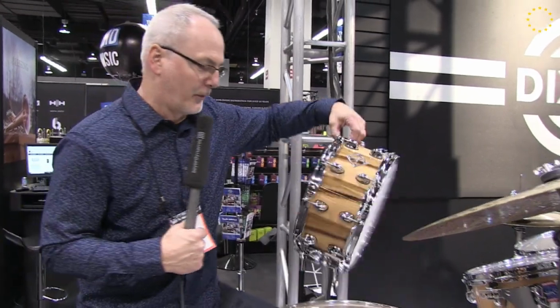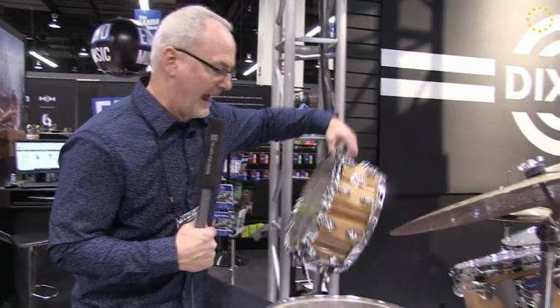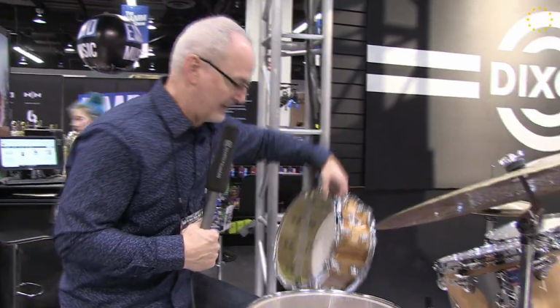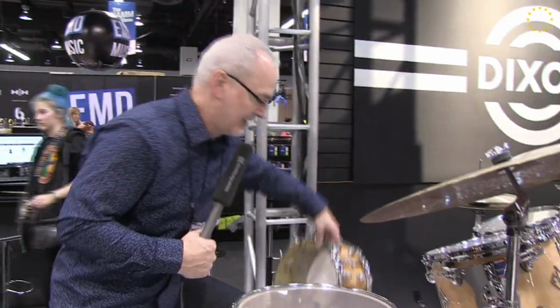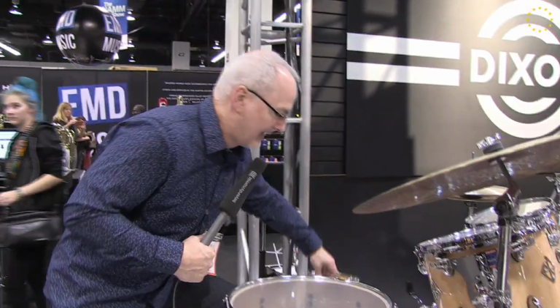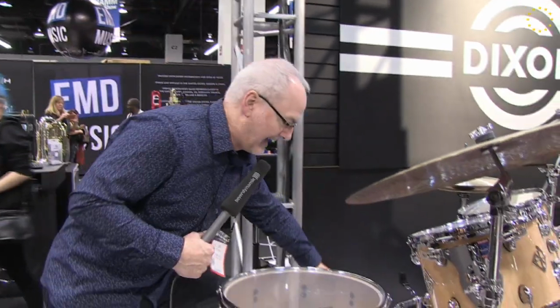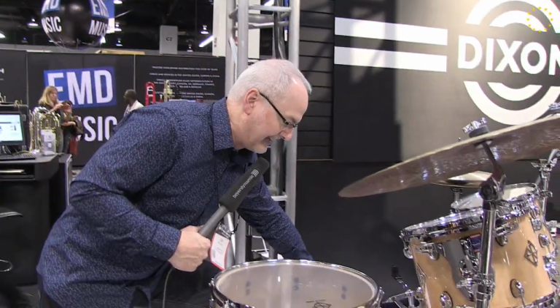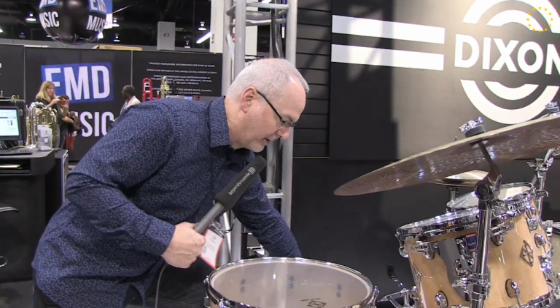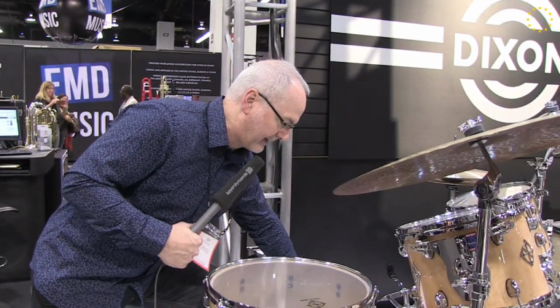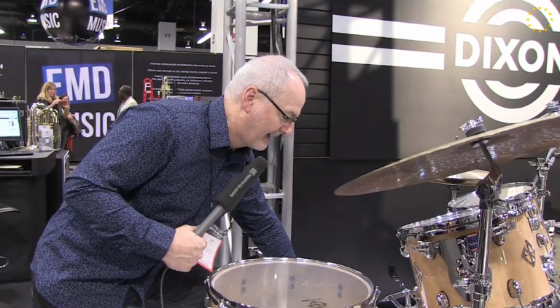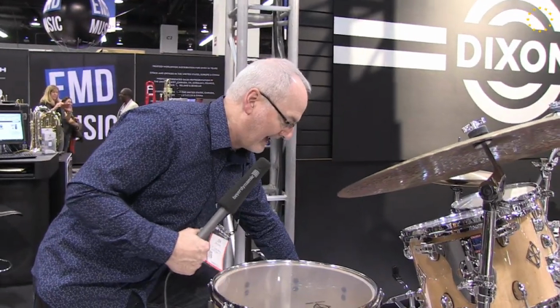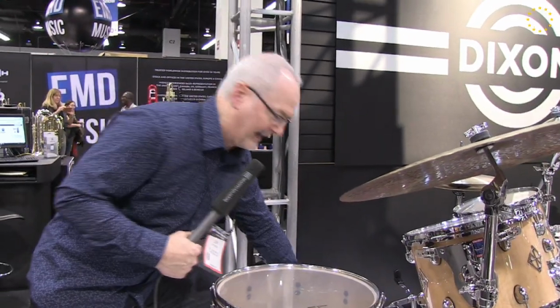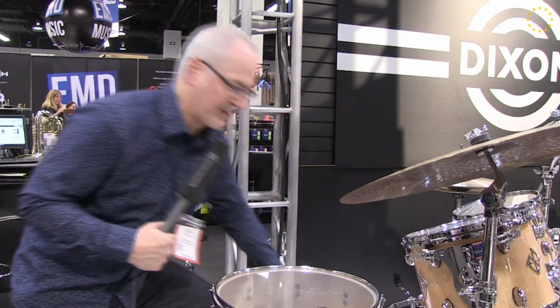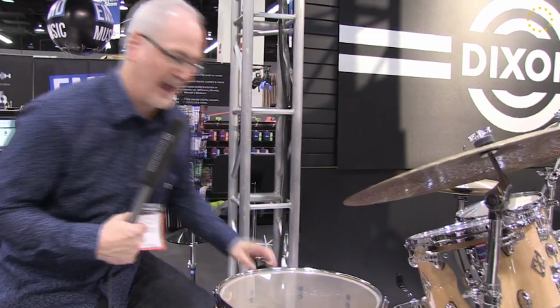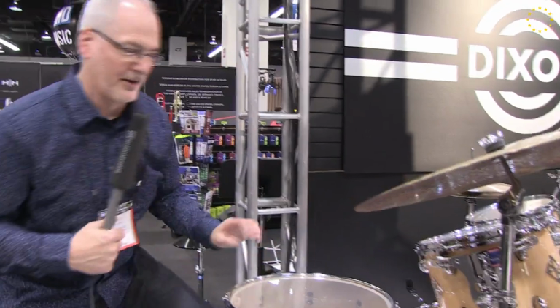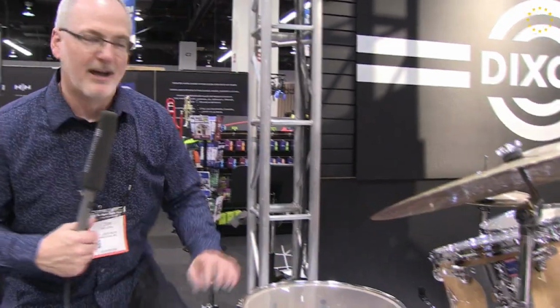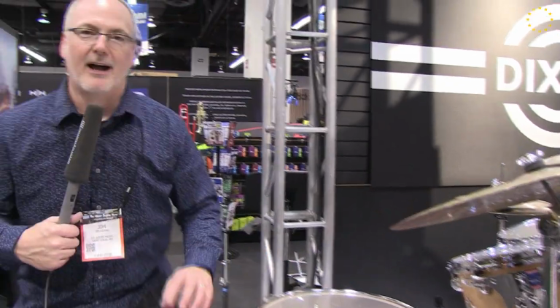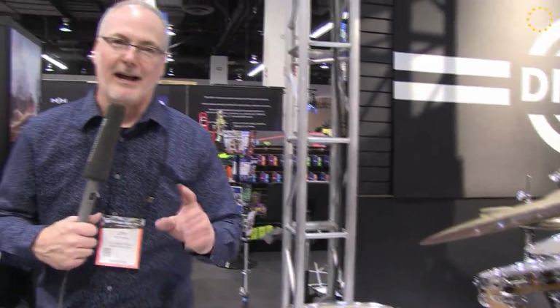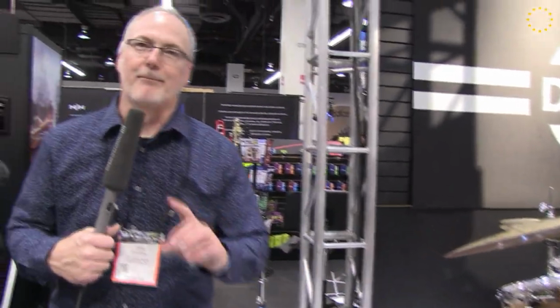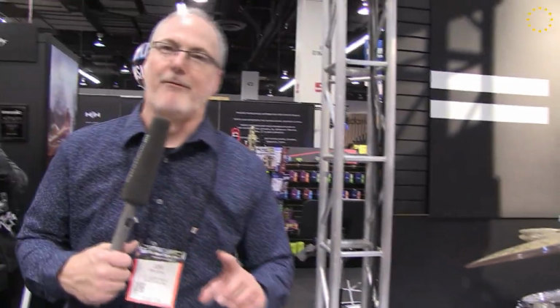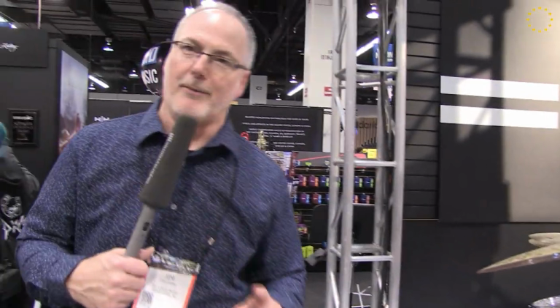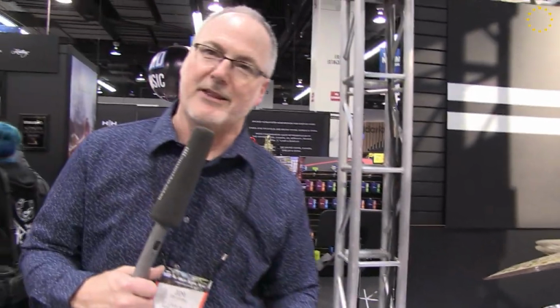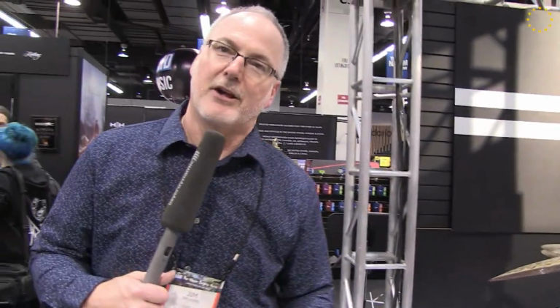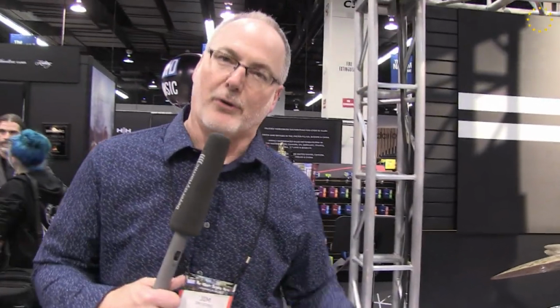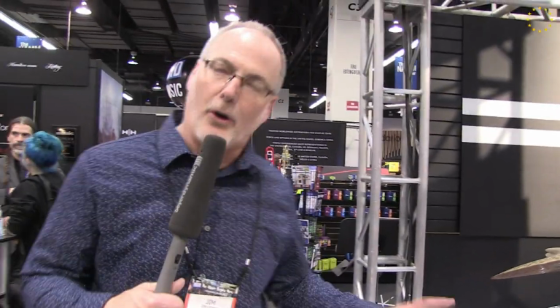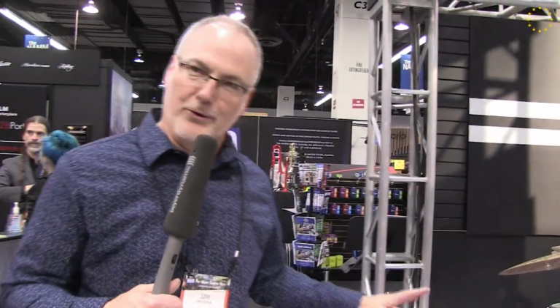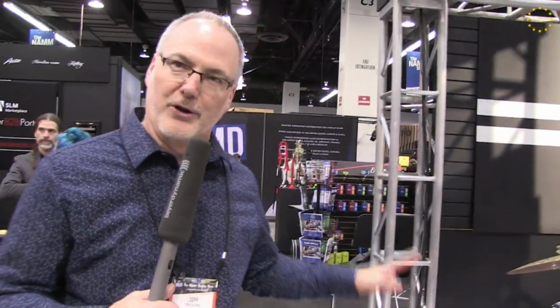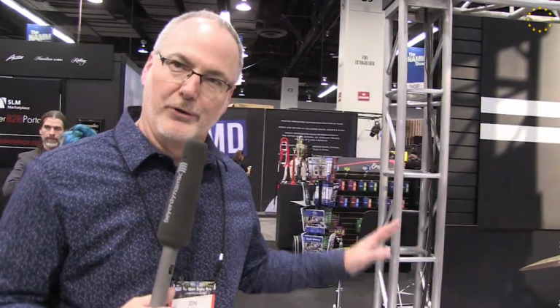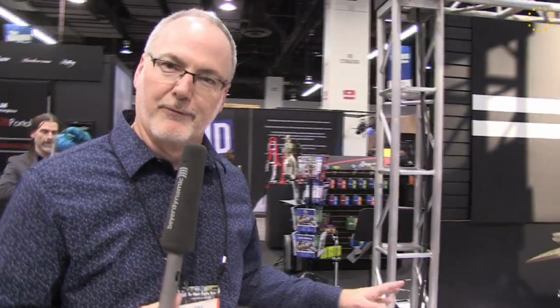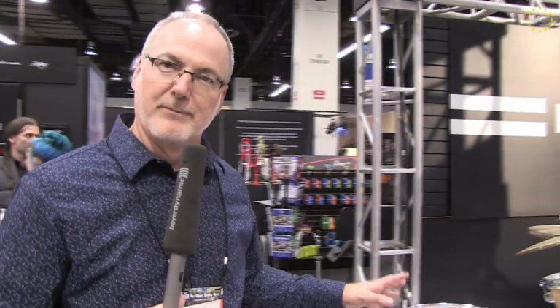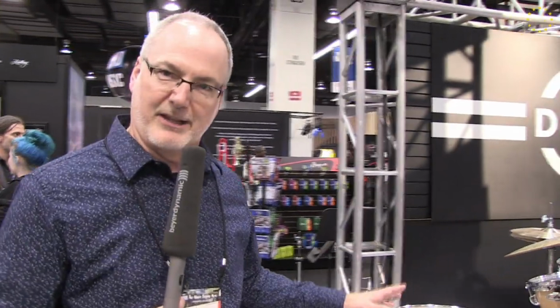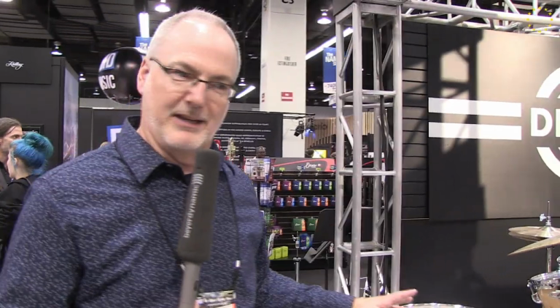All around — high-end look, high-end sound, high-end performance. So Cornerstone, new from Dixon.